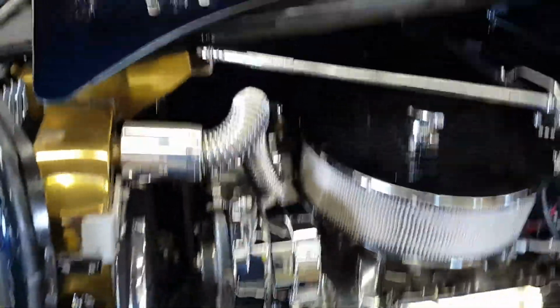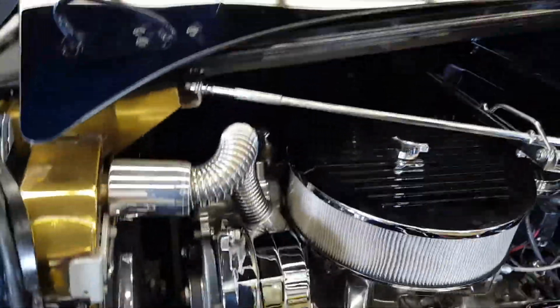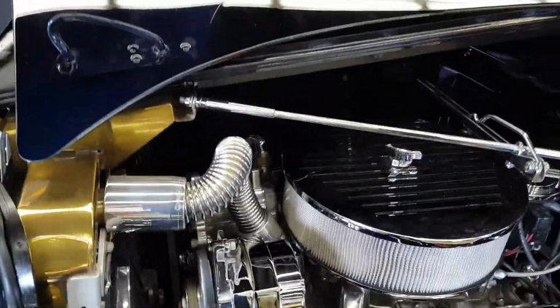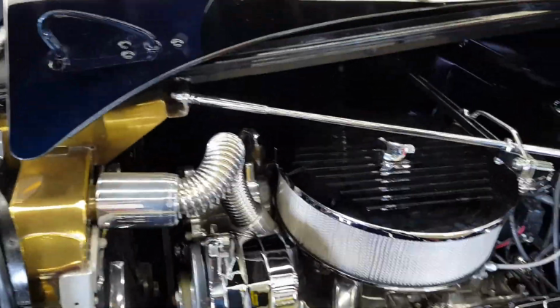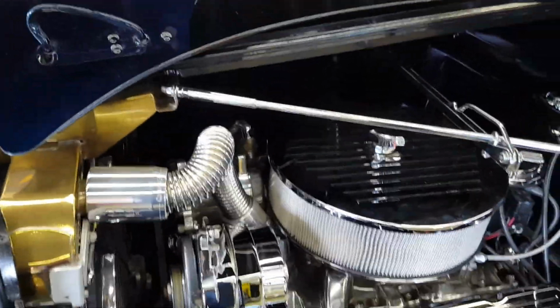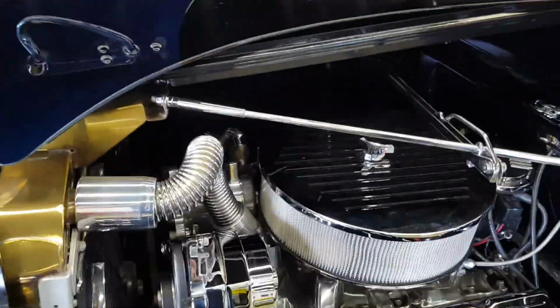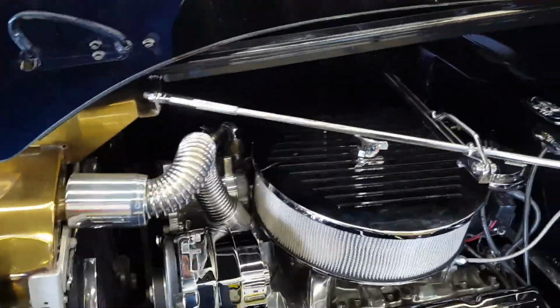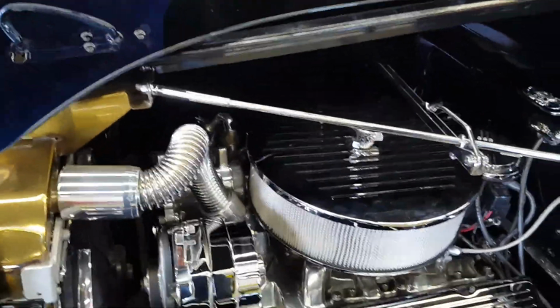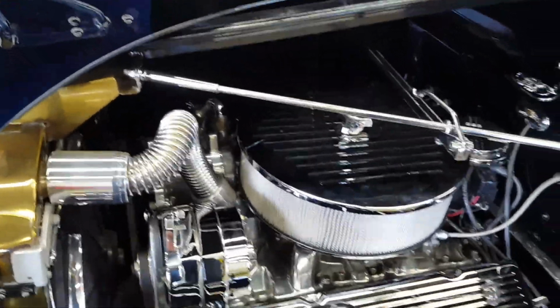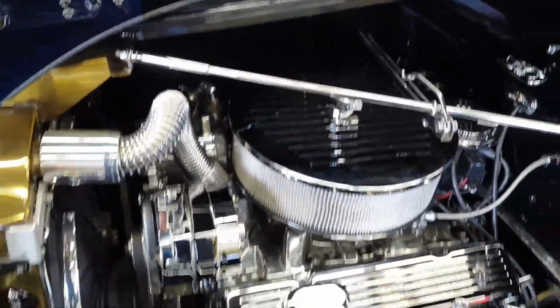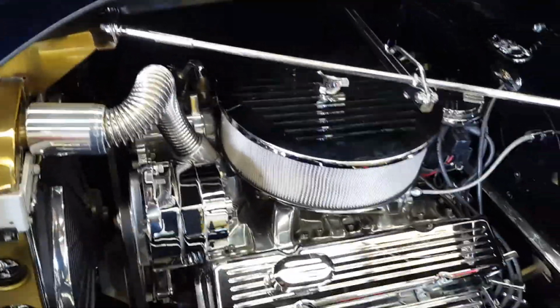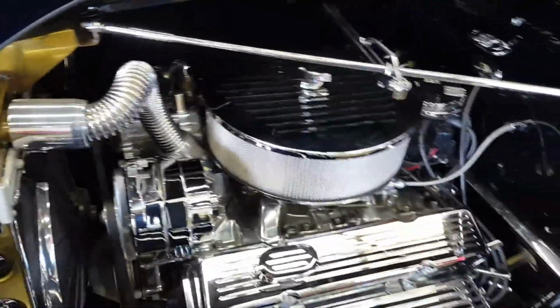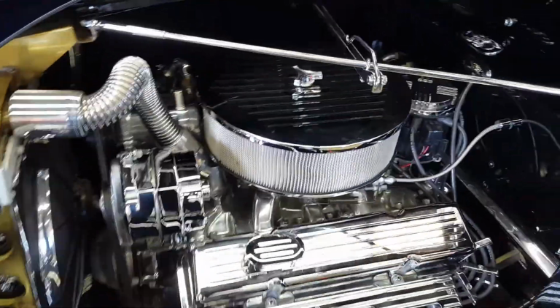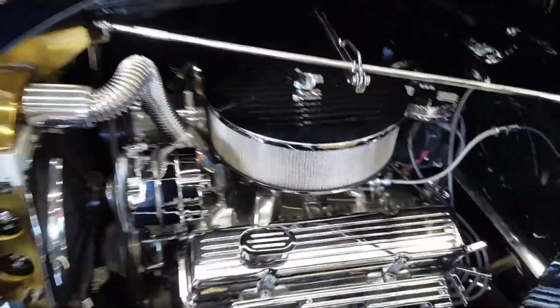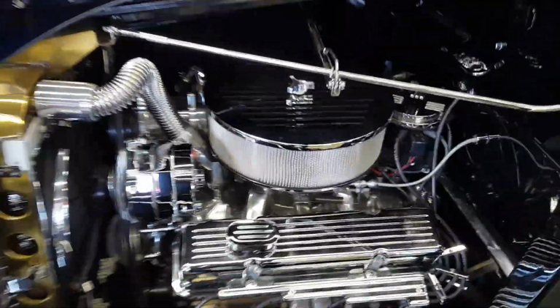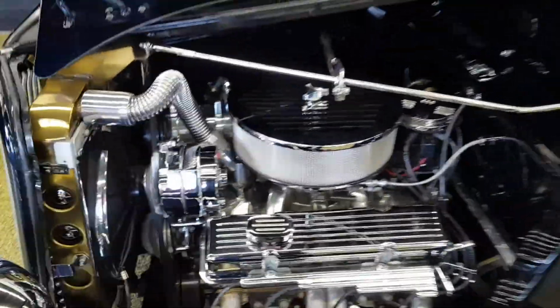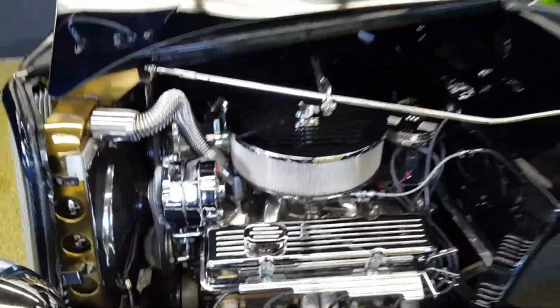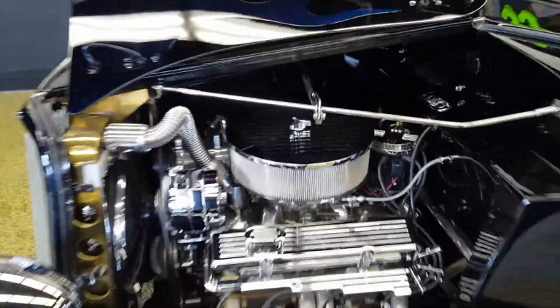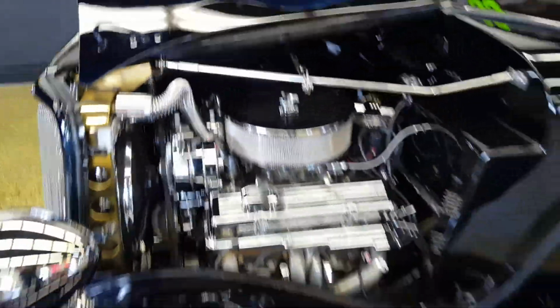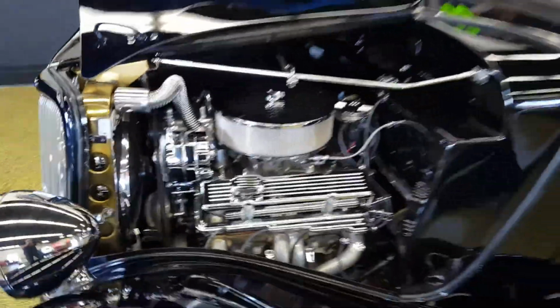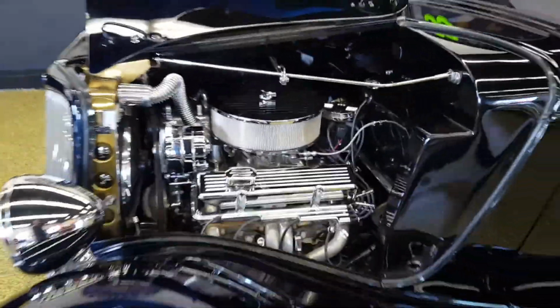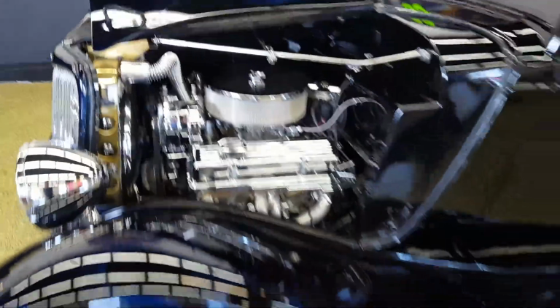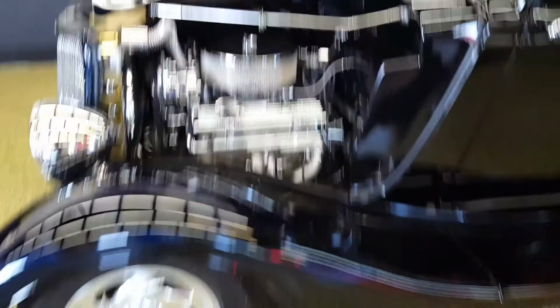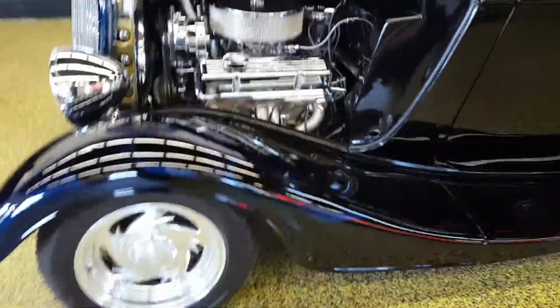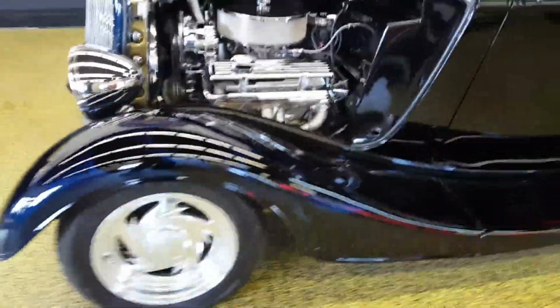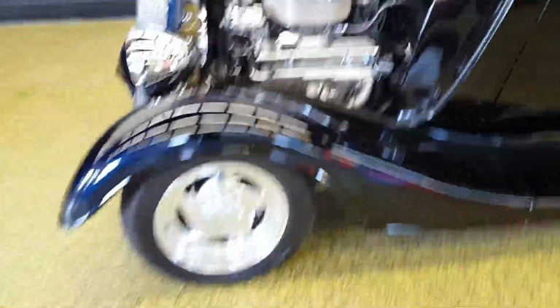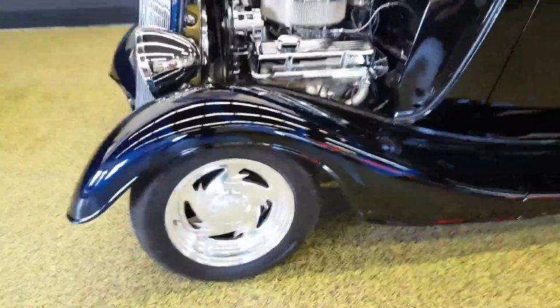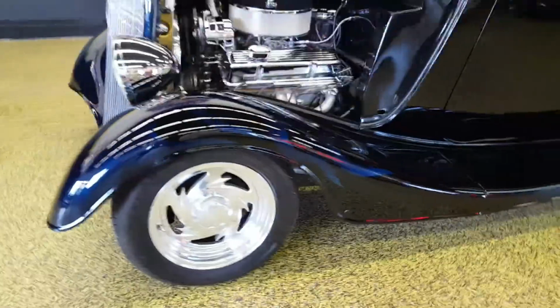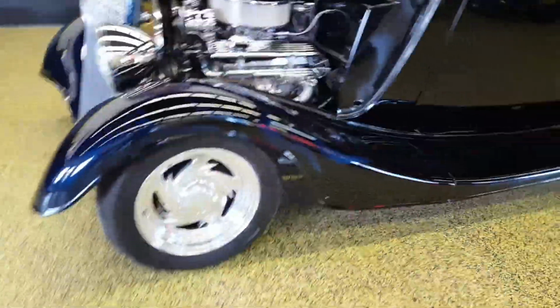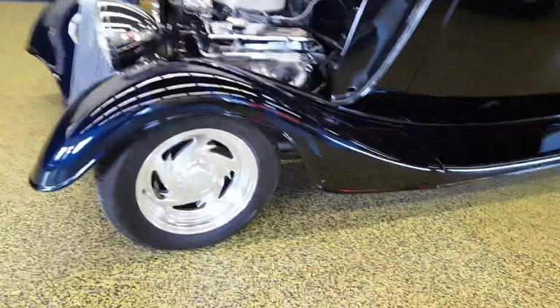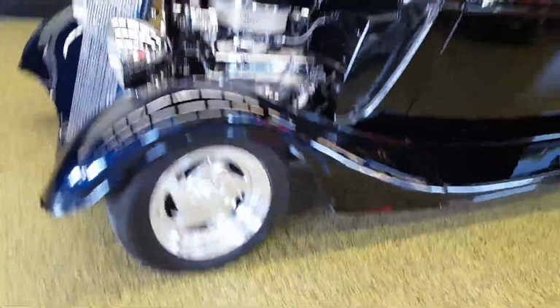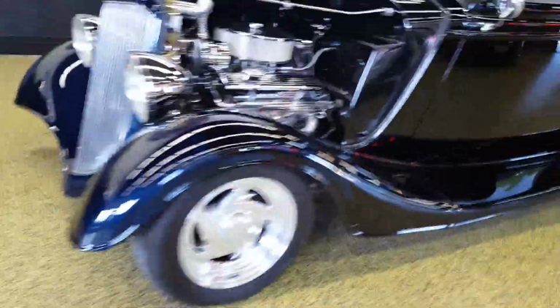You've got air conditioning on this car, automatic transmission, and front disc brakes.